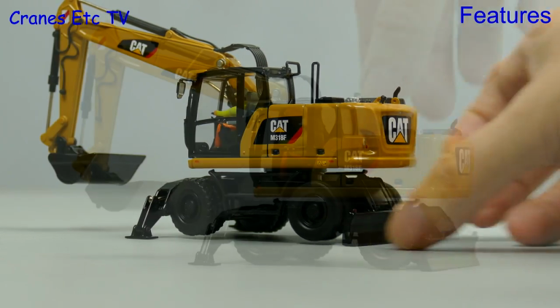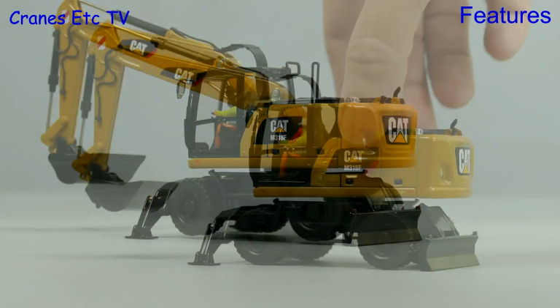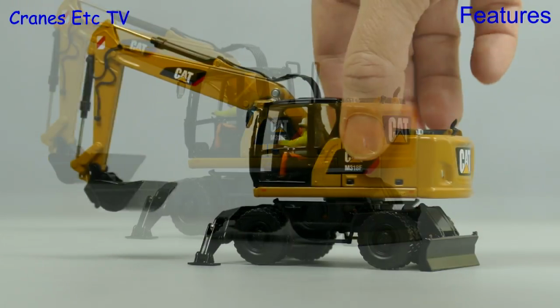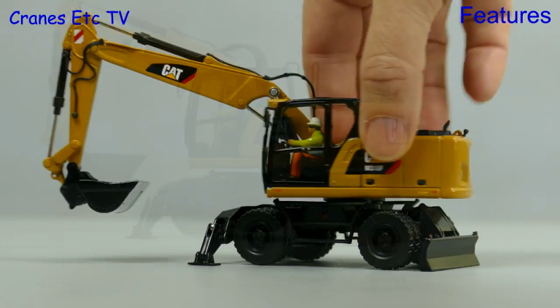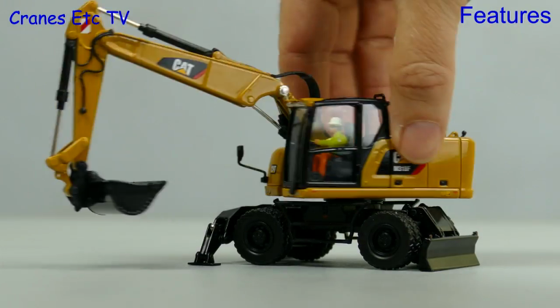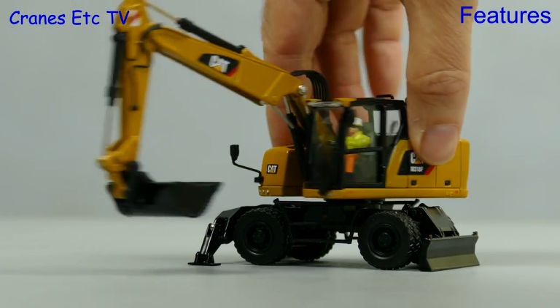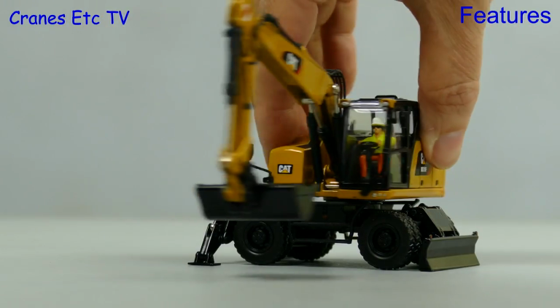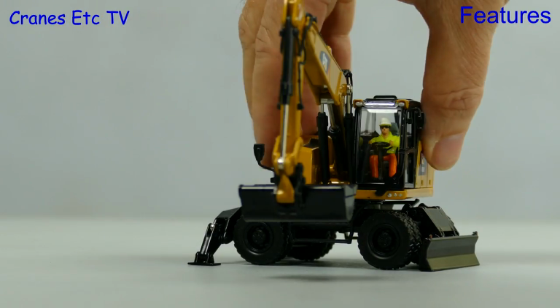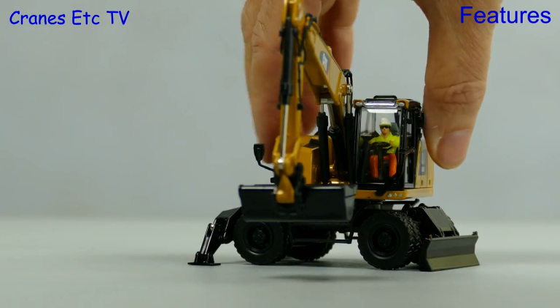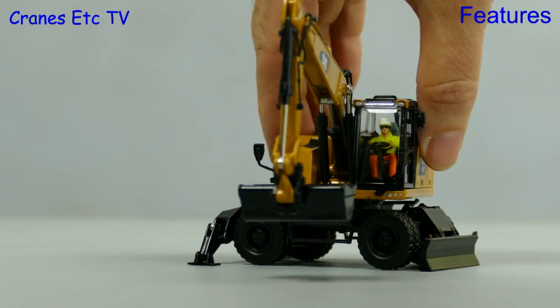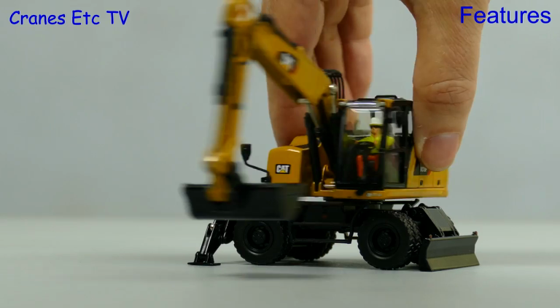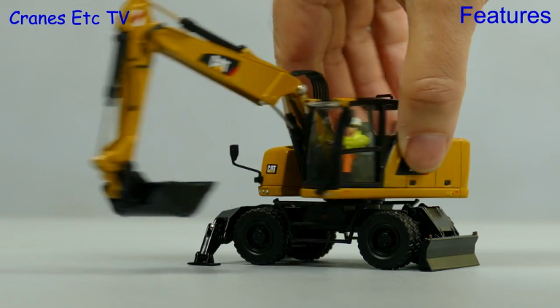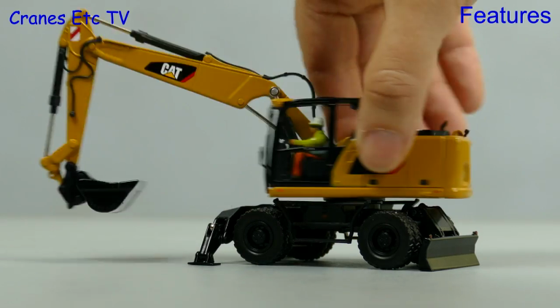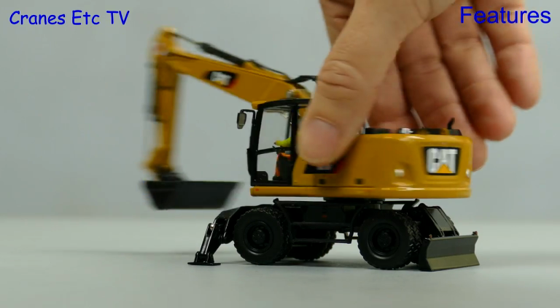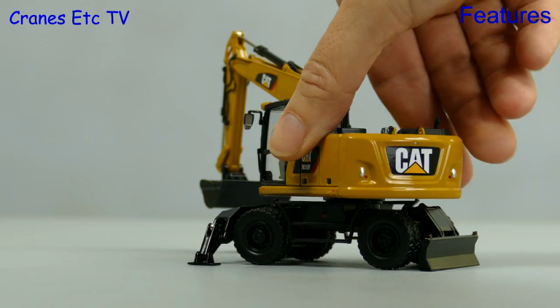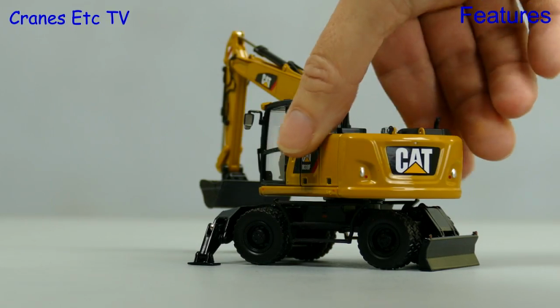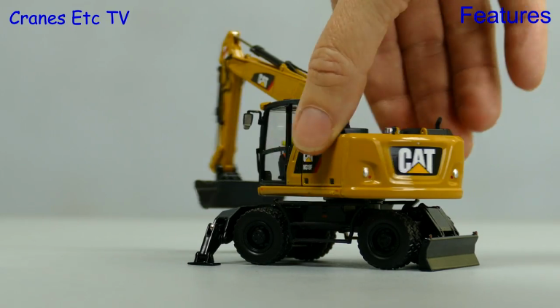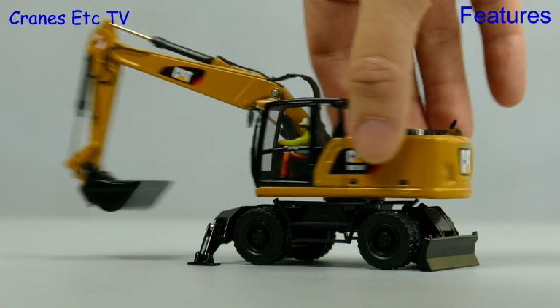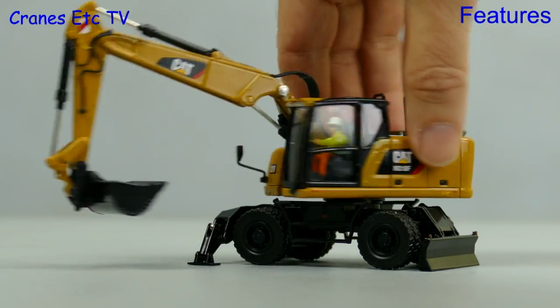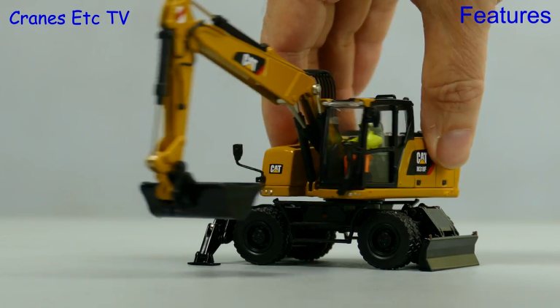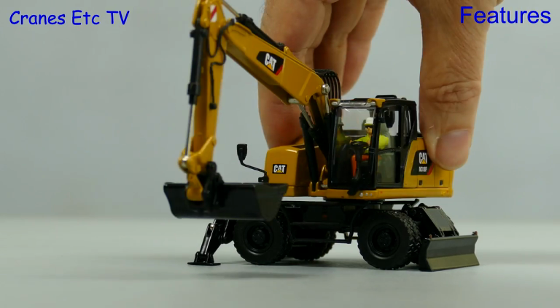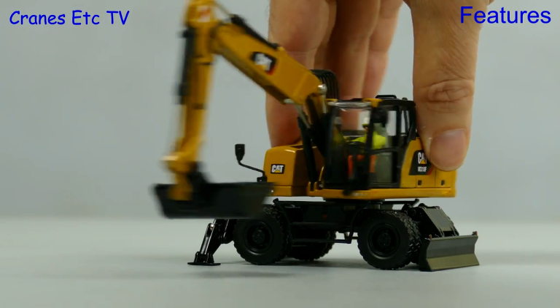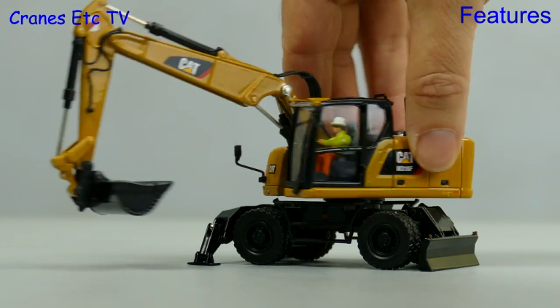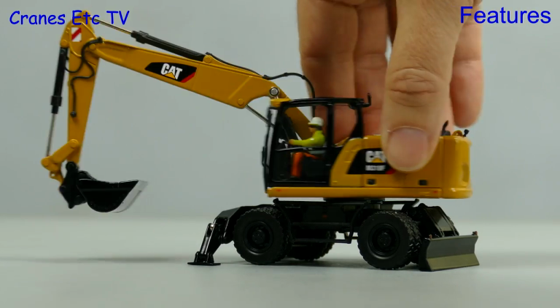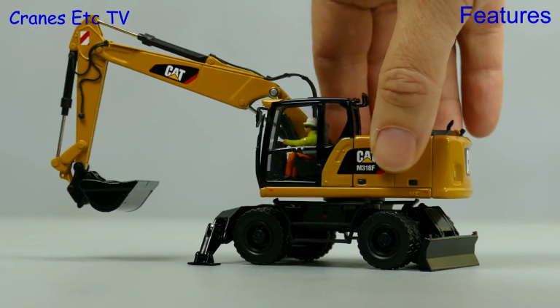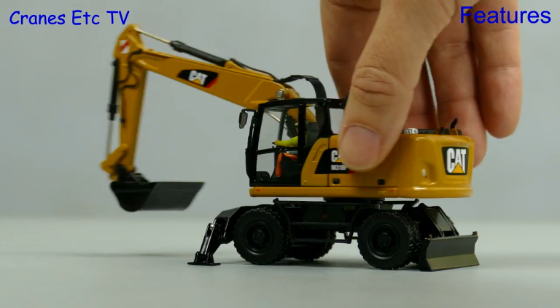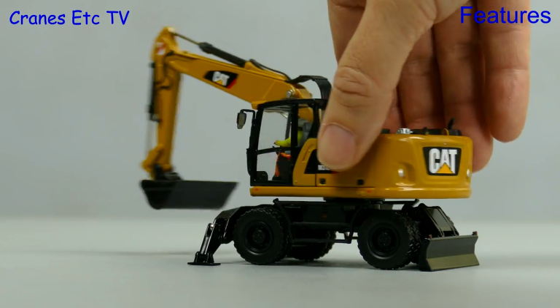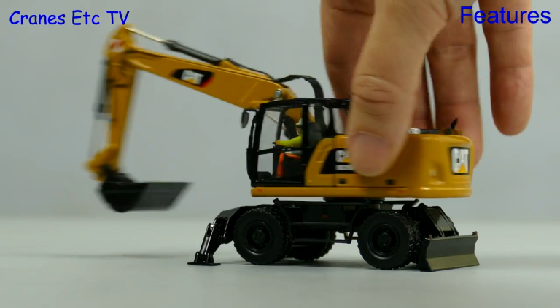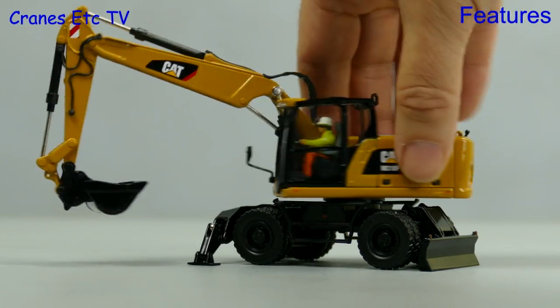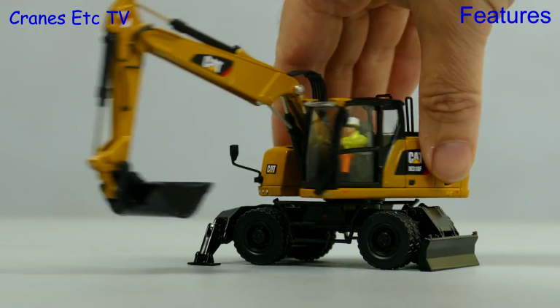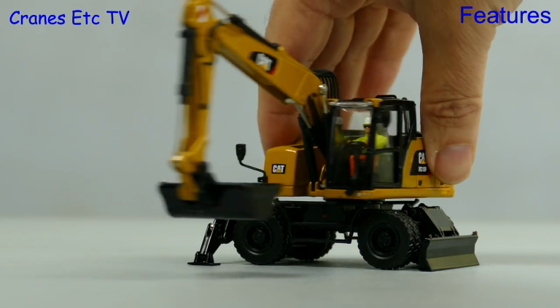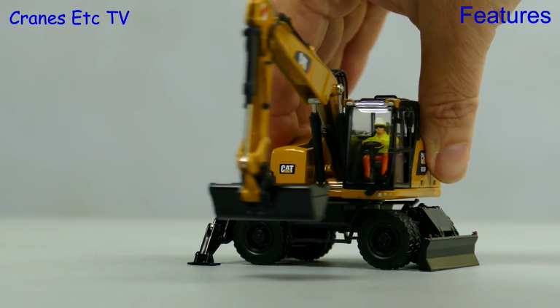It's time to make the operator a little bit dizzy, so let's spin him around - and this cat rotates nicely.